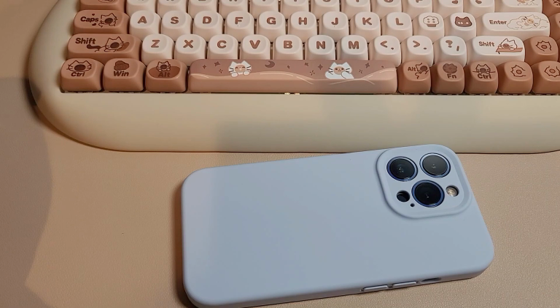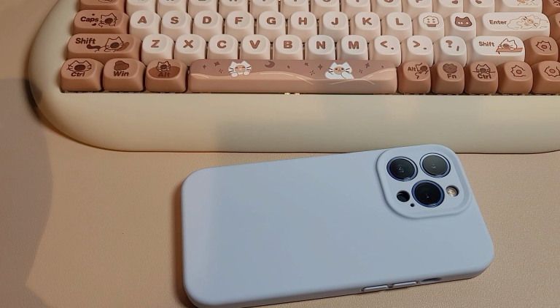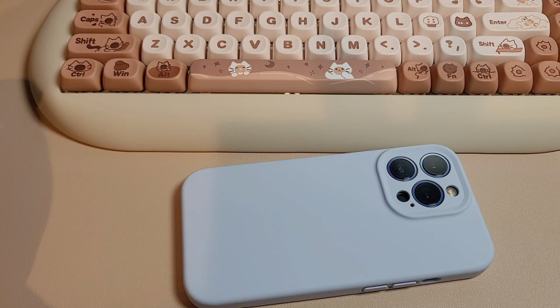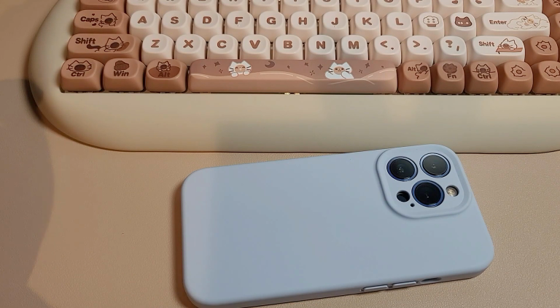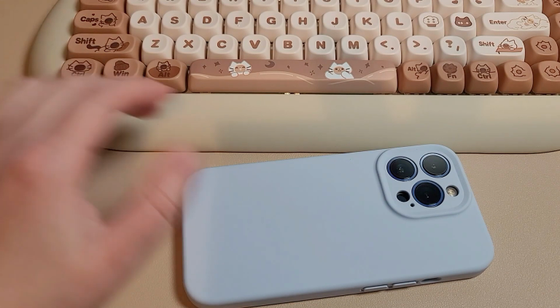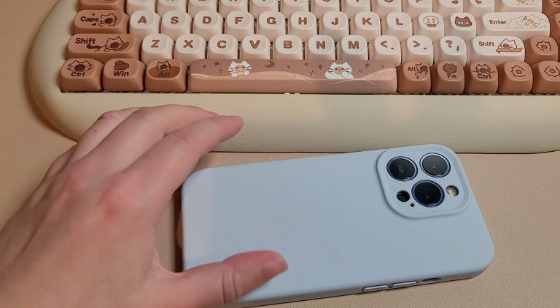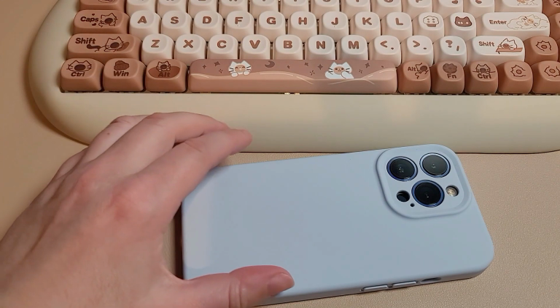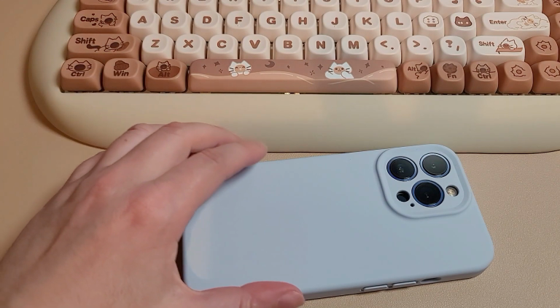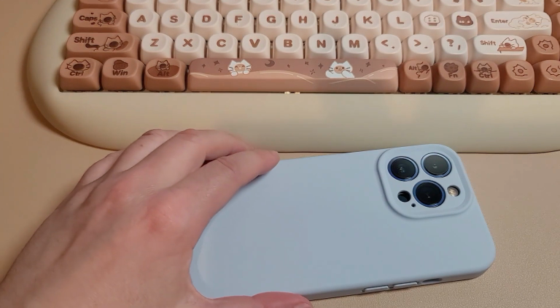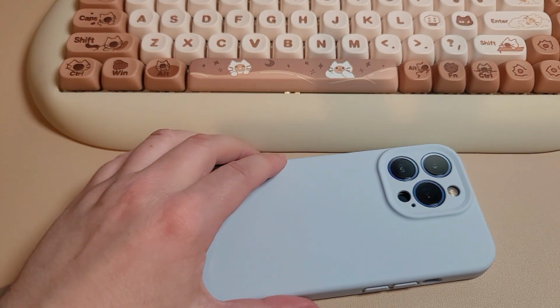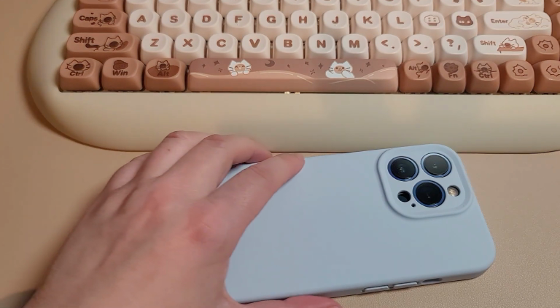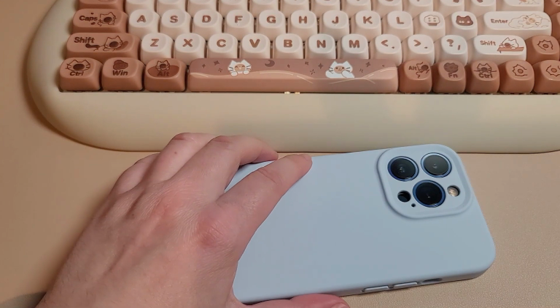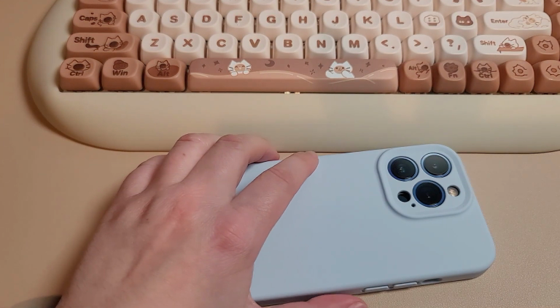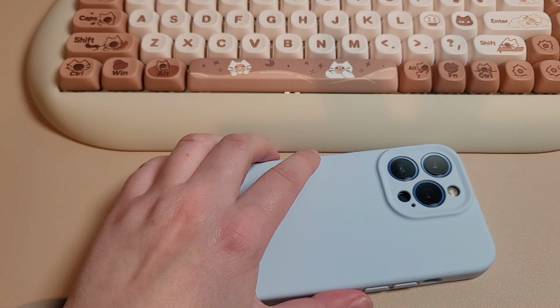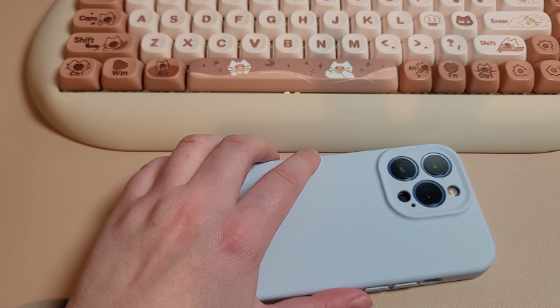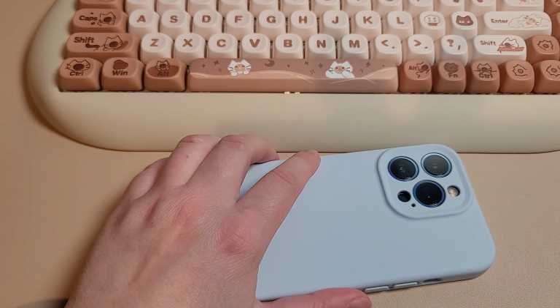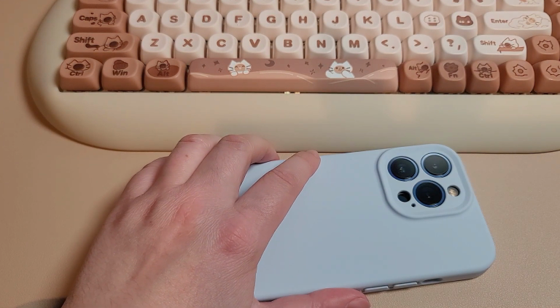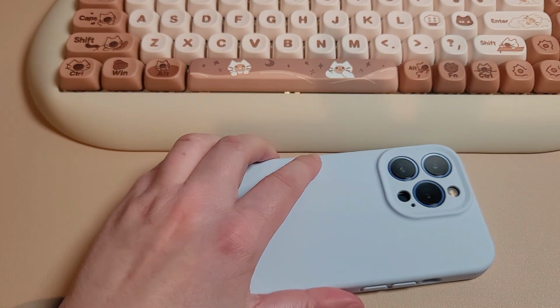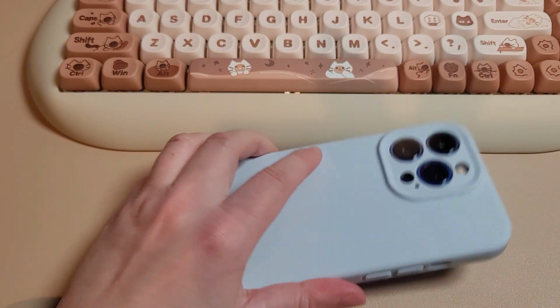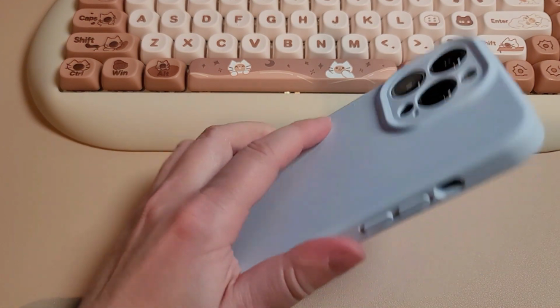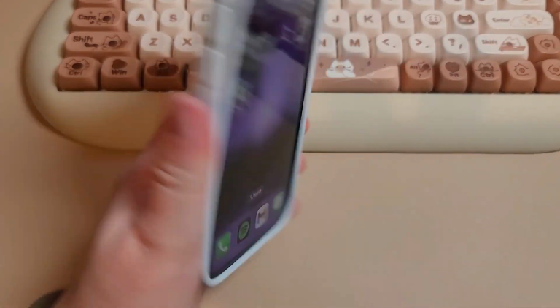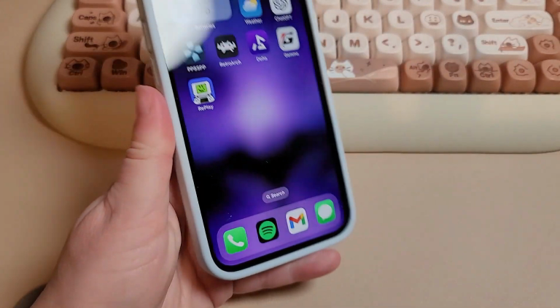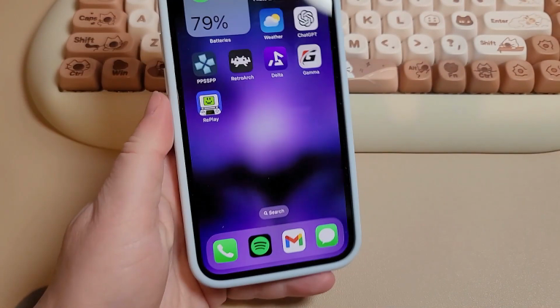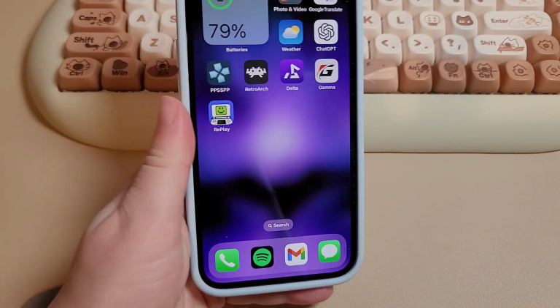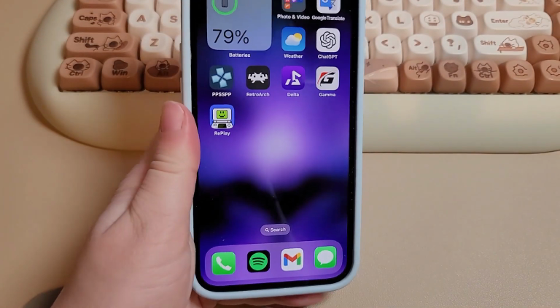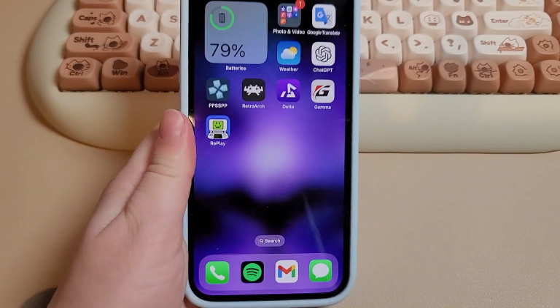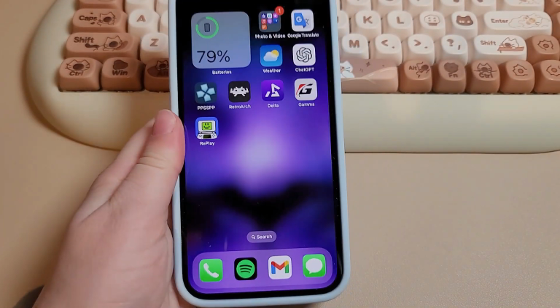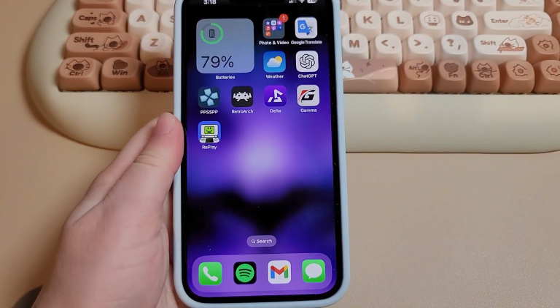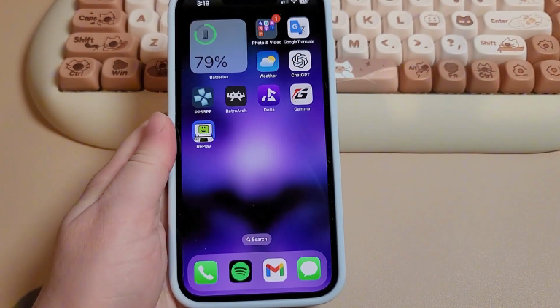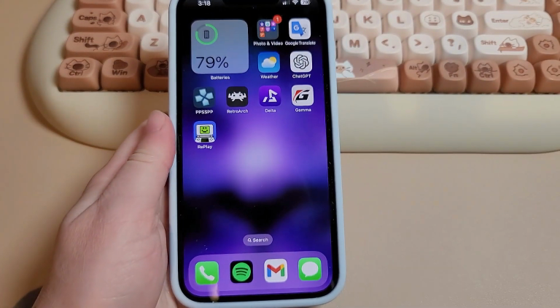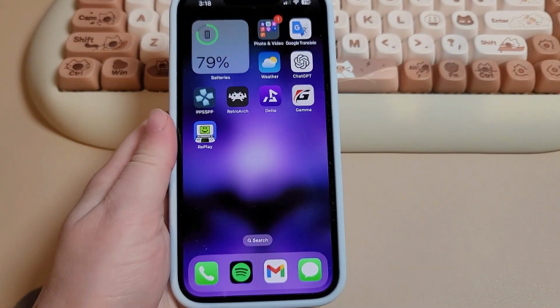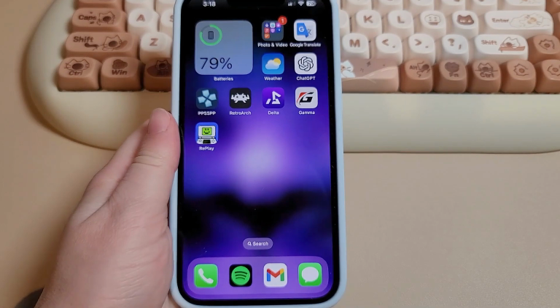Hey everyone. Since a few different iOS emulation apps have come out, I just wanted to talk about my experience with every one I've used so far.